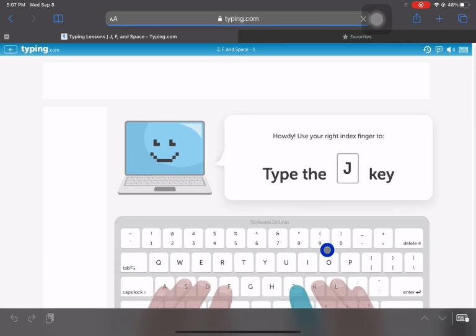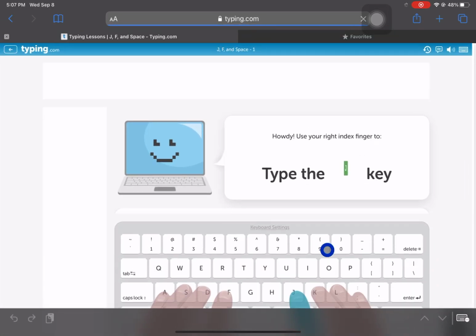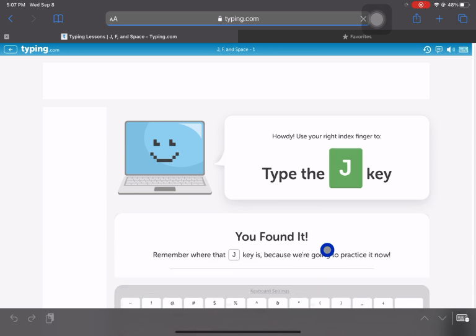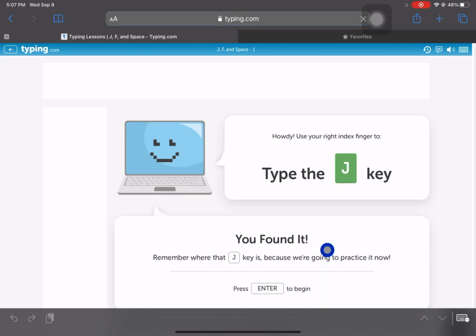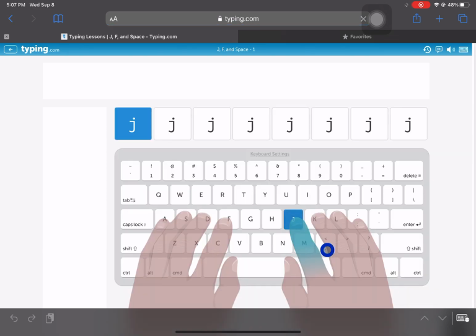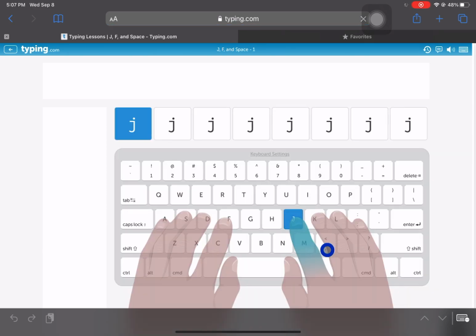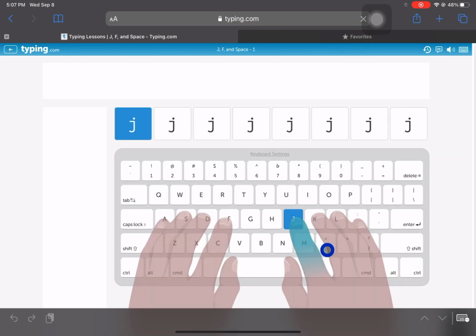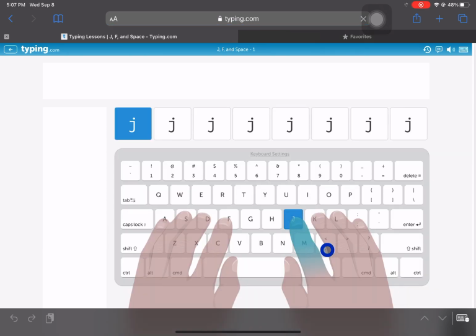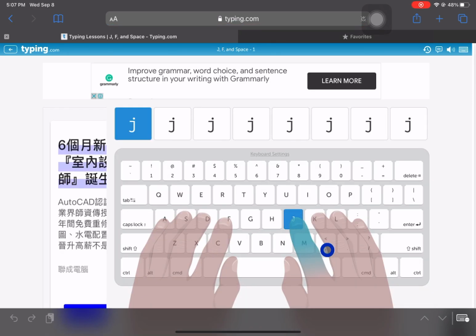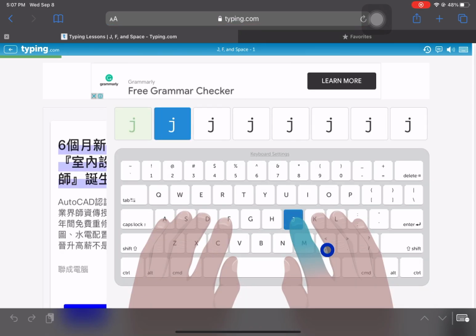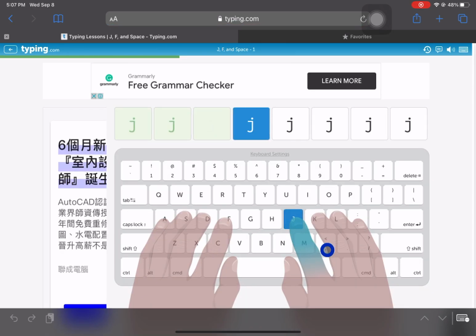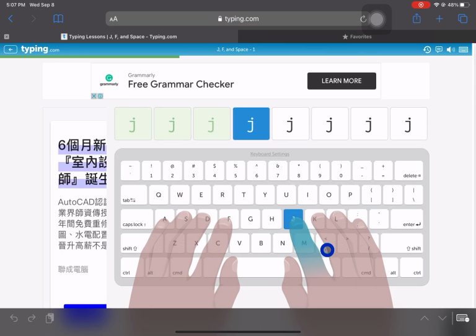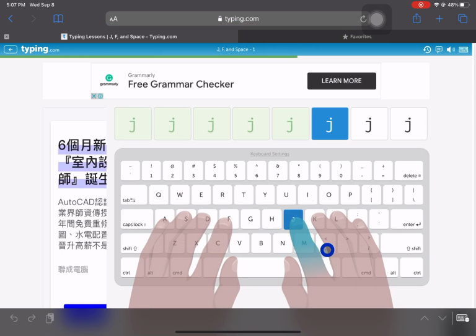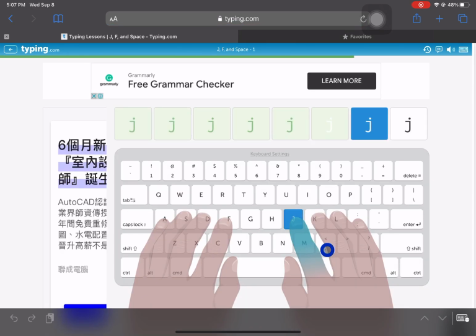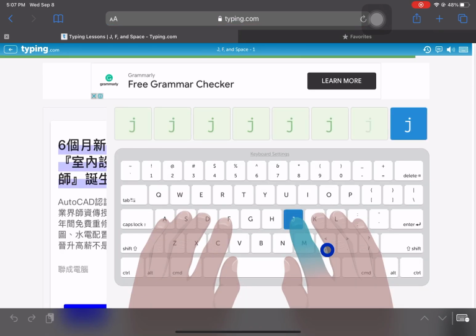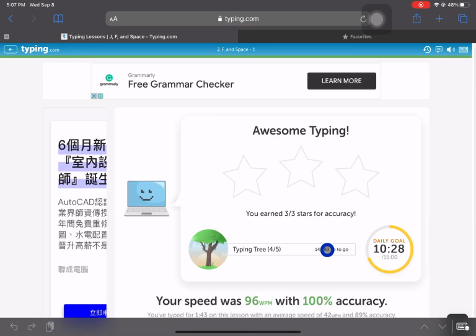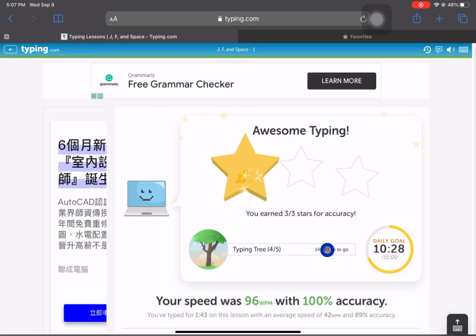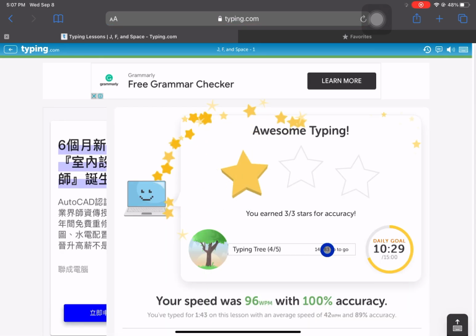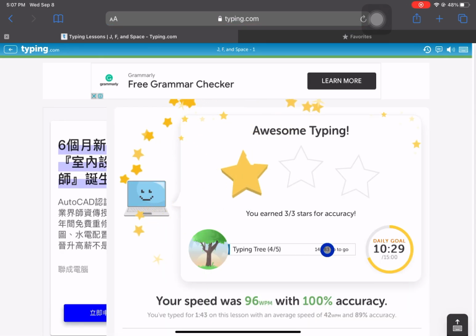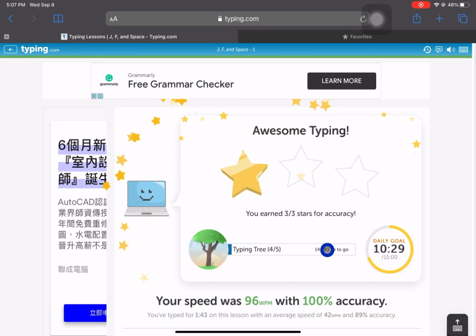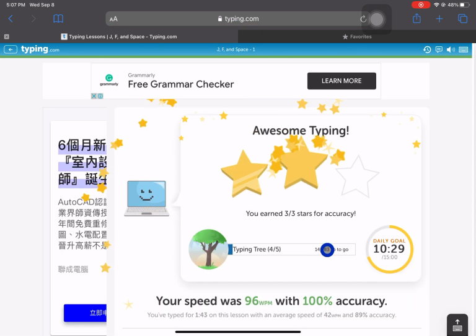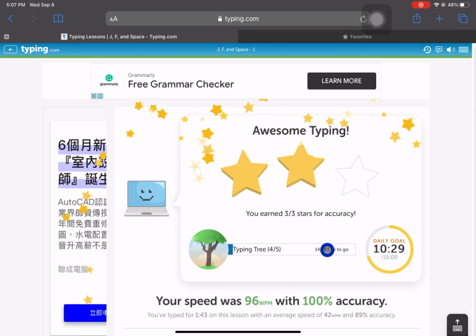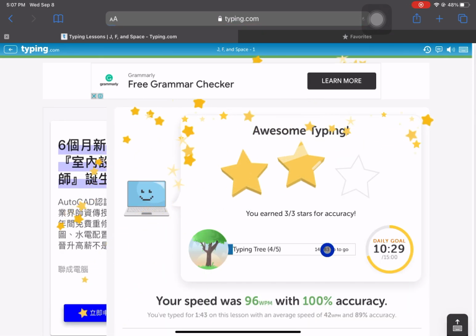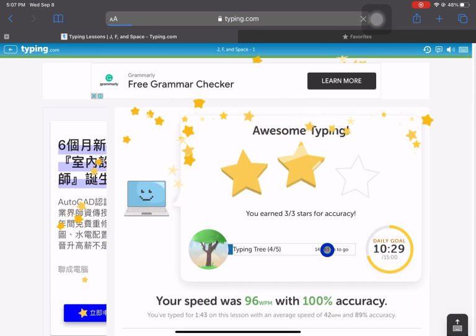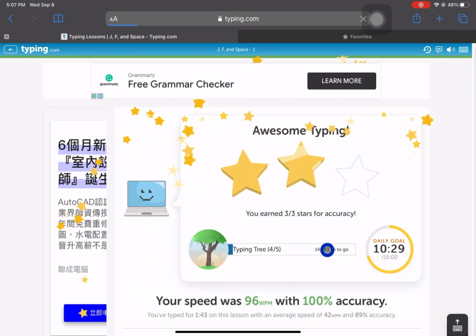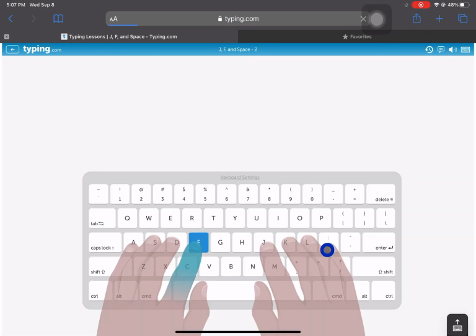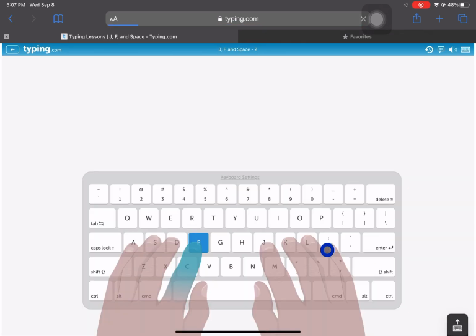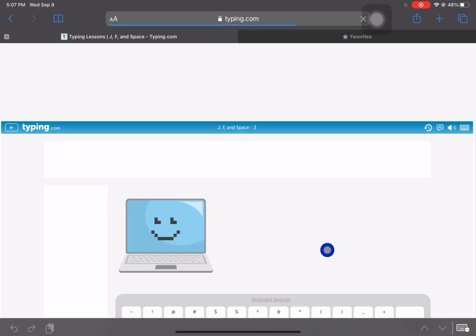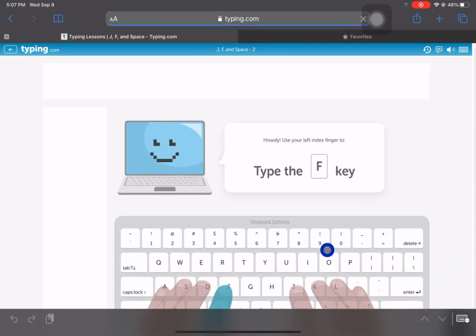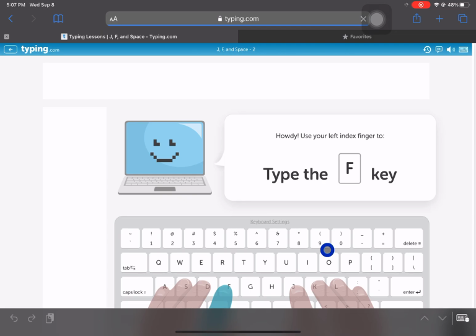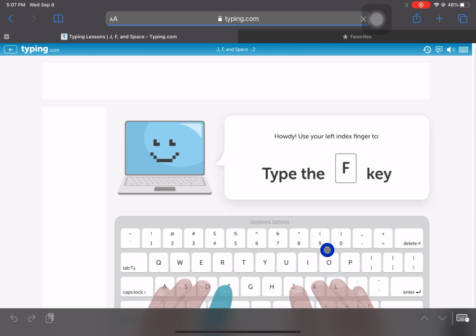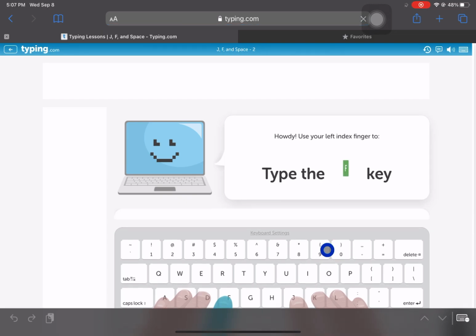To begin, type the letter J. Congratulations, you have completed this screen.